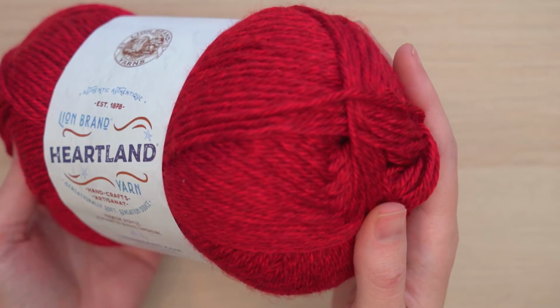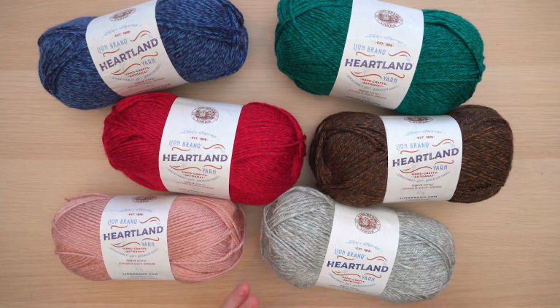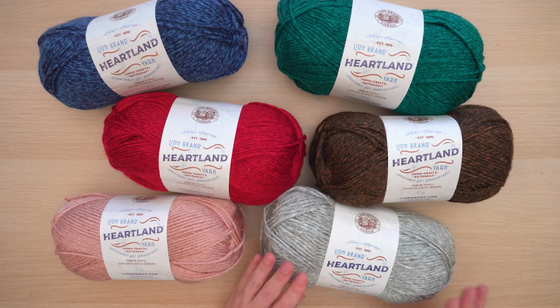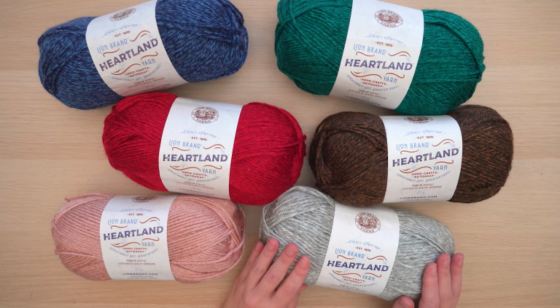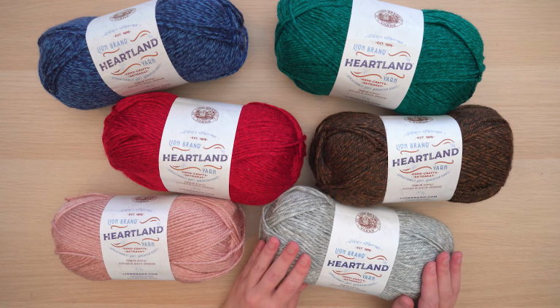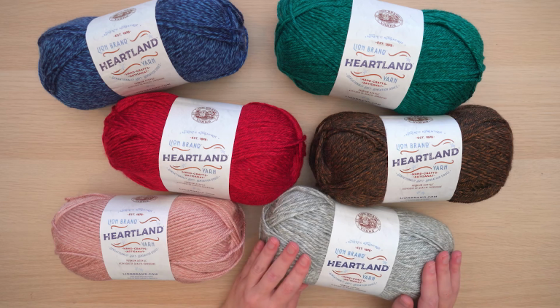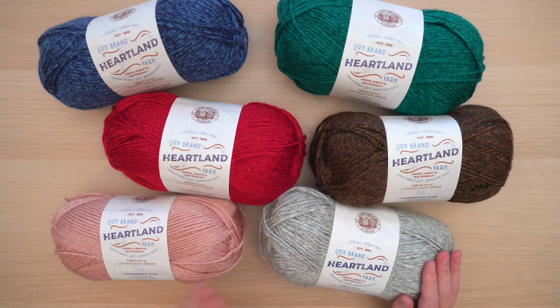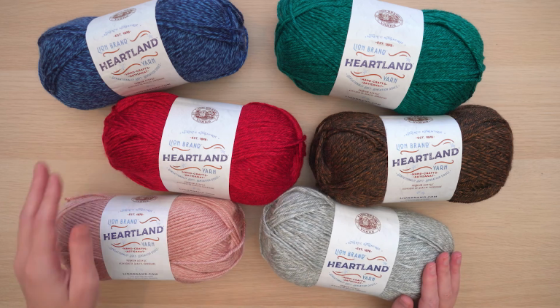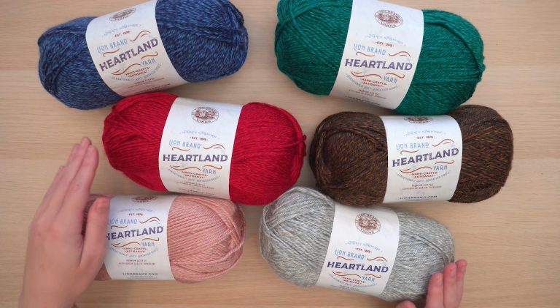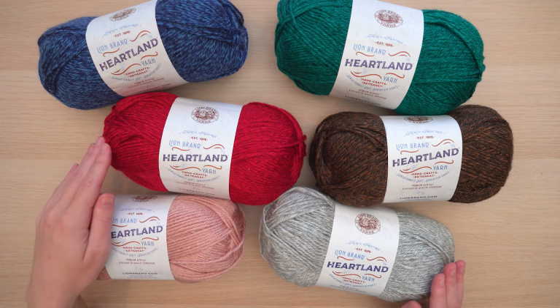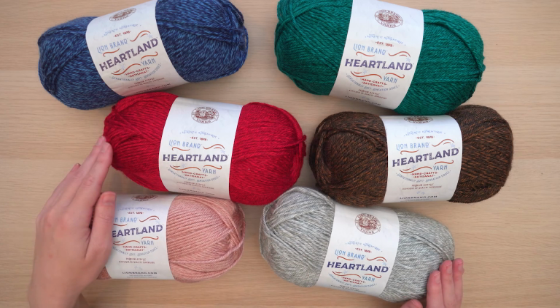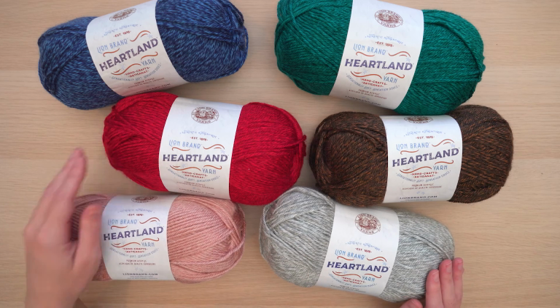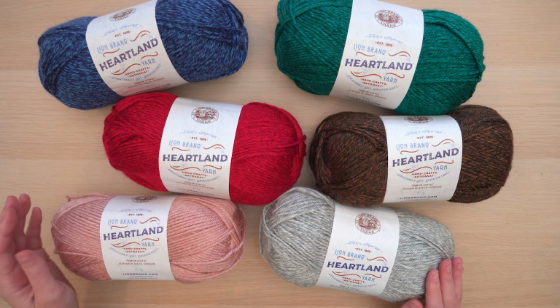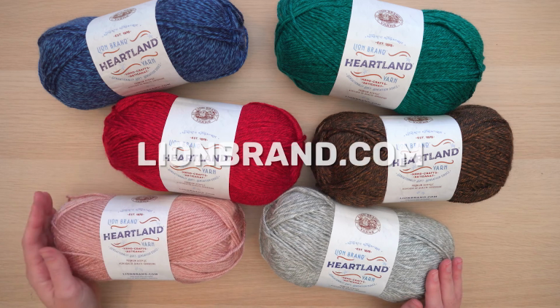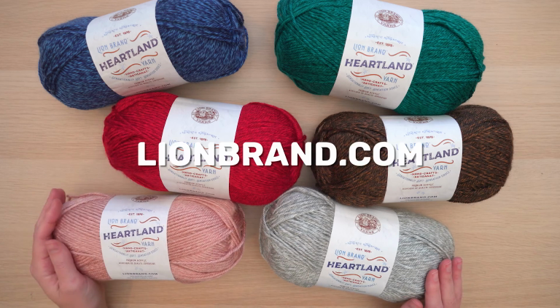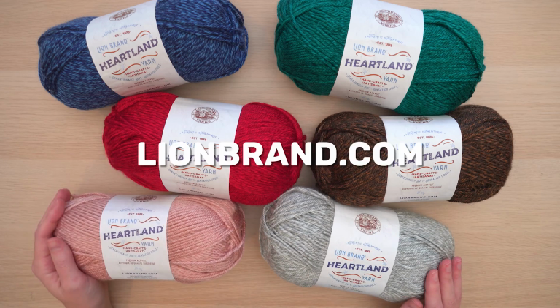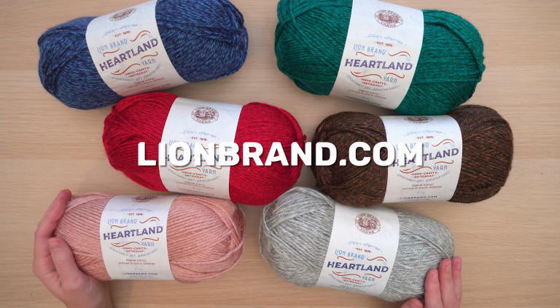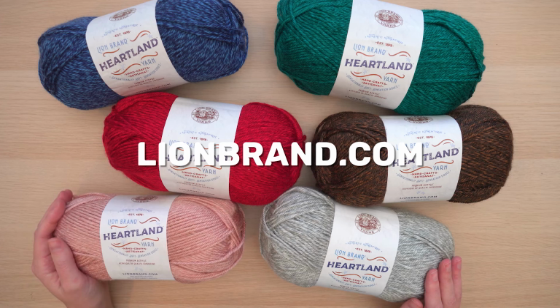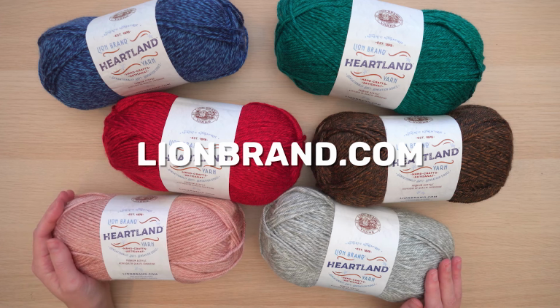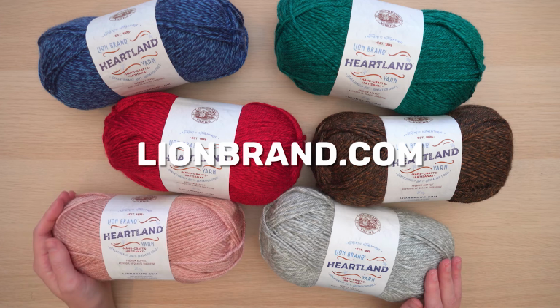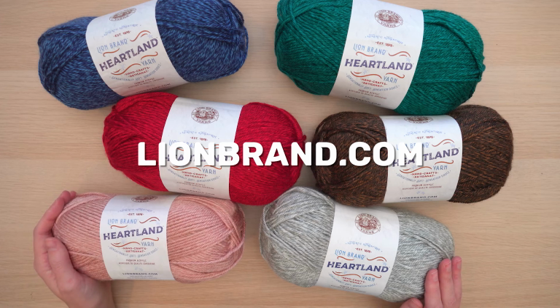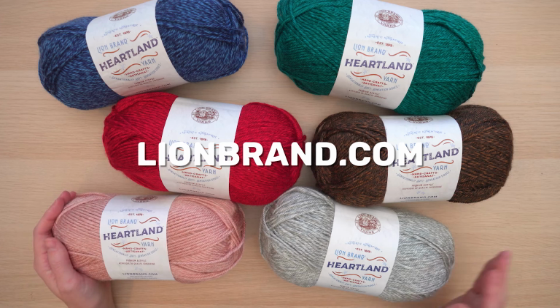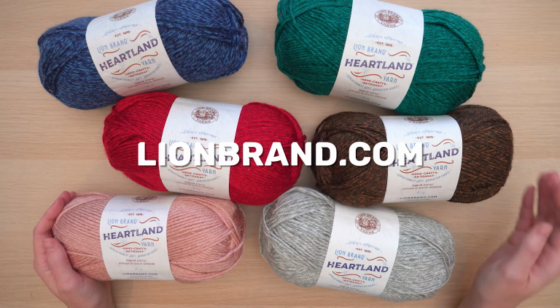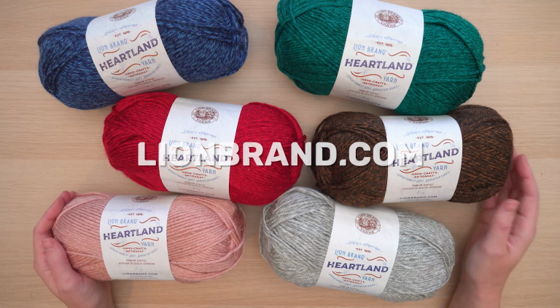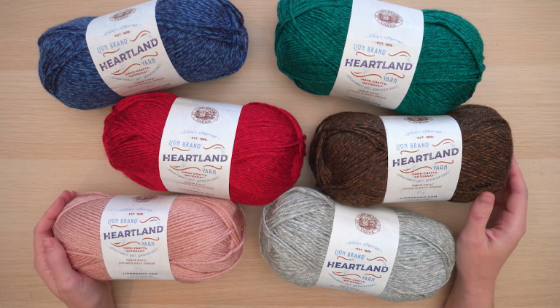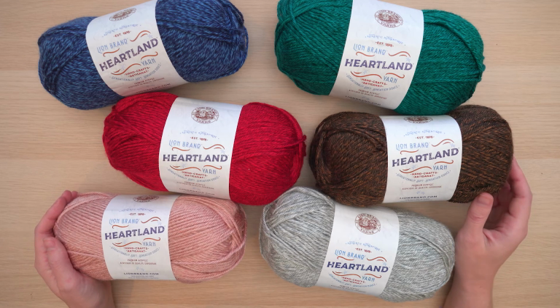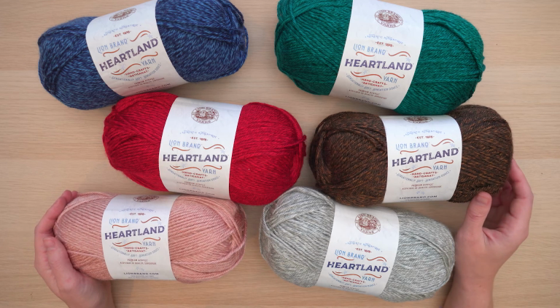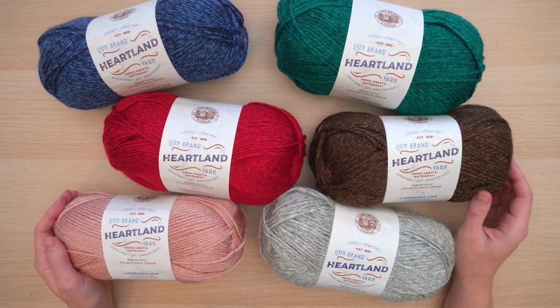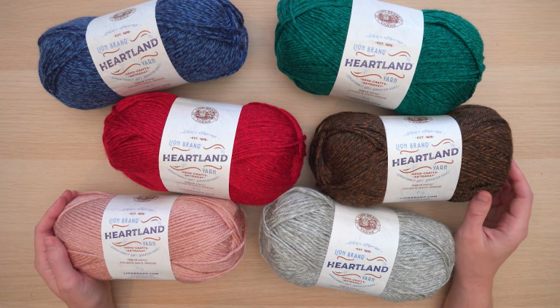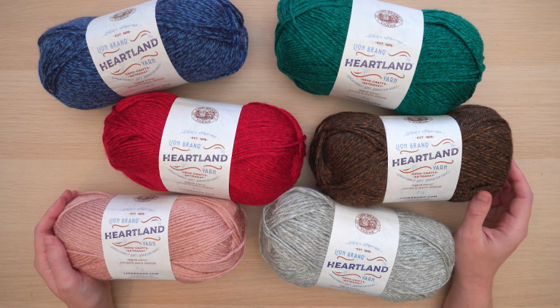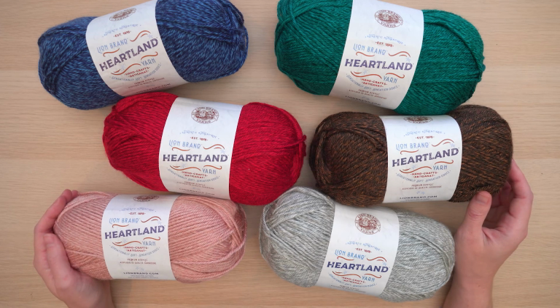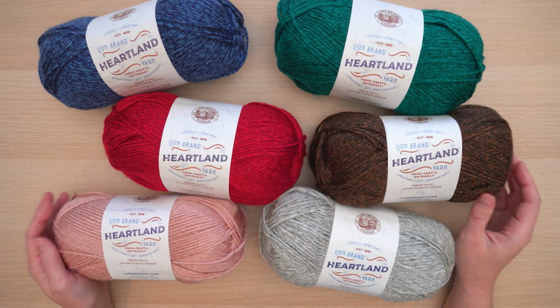If you haven't worked with Heartland before, you should absolutely check it out. You can find all the colors at lionbrand.com. Happy stitching!